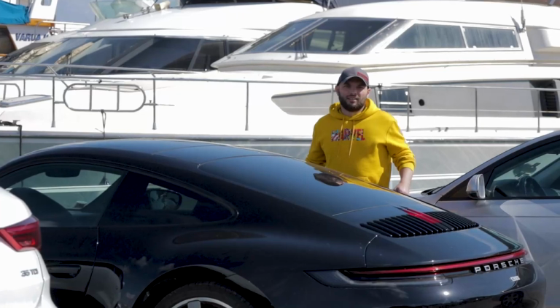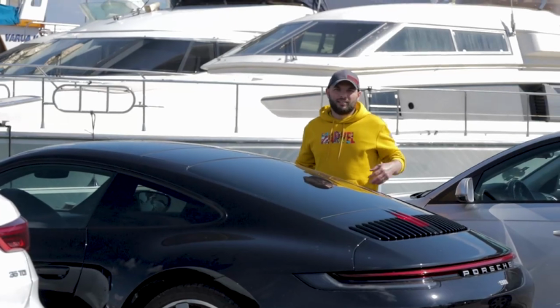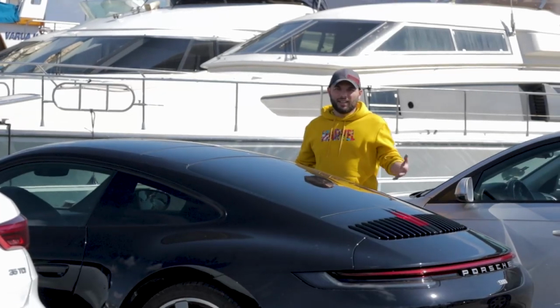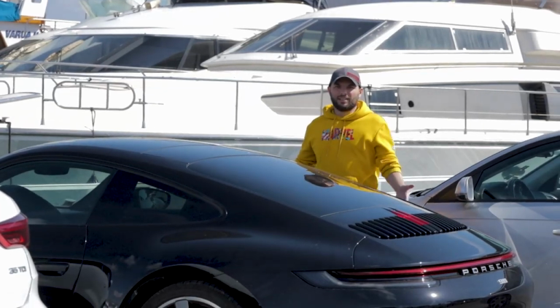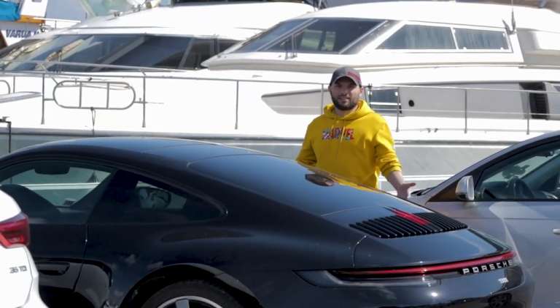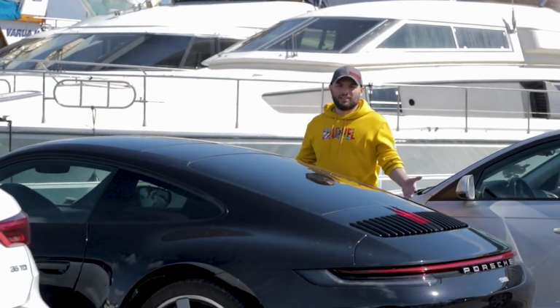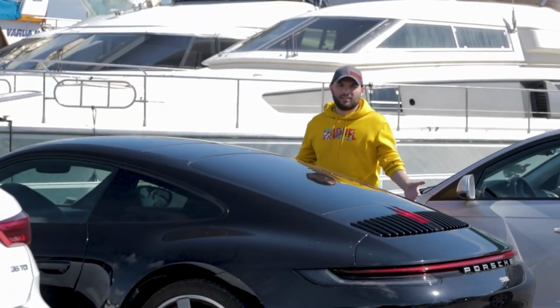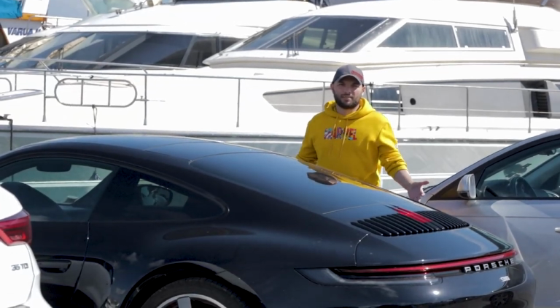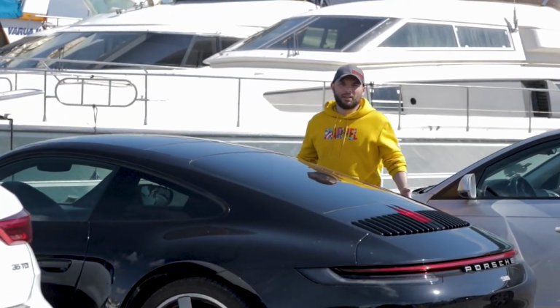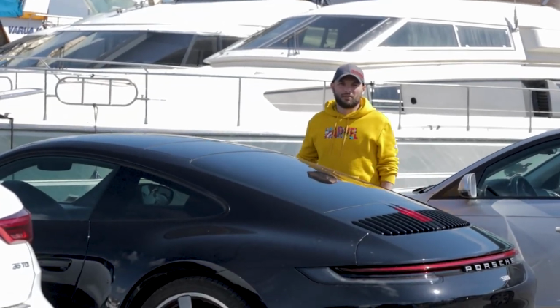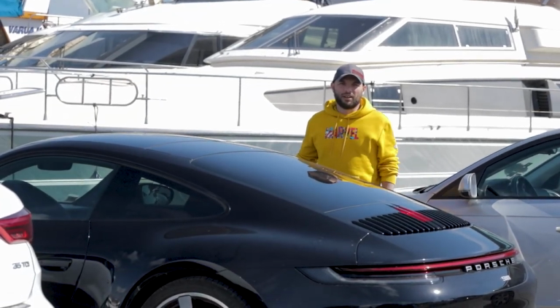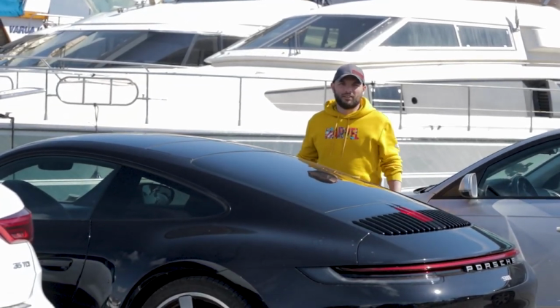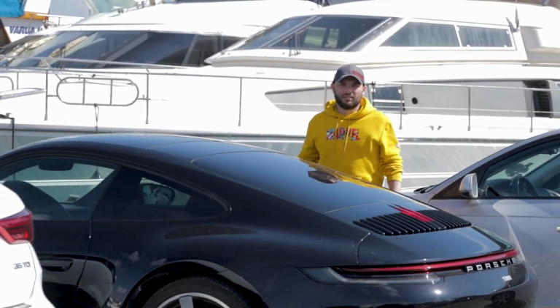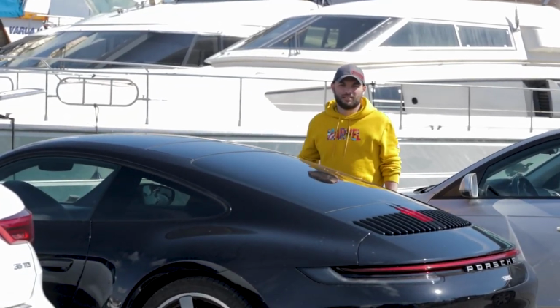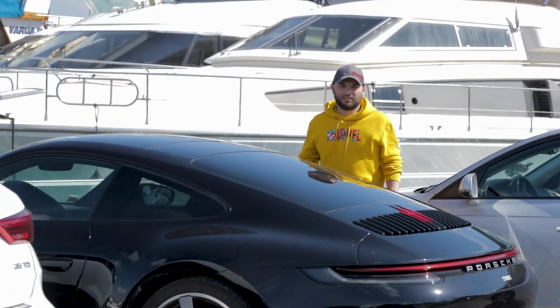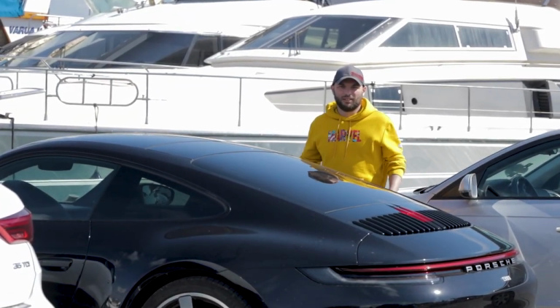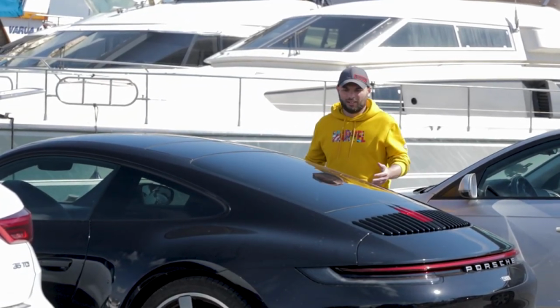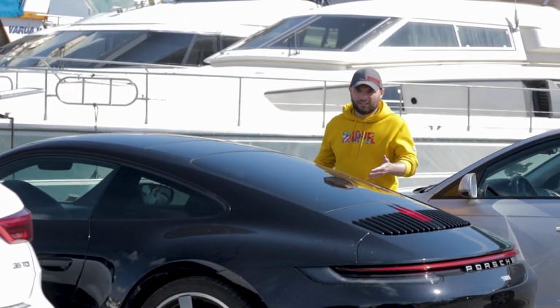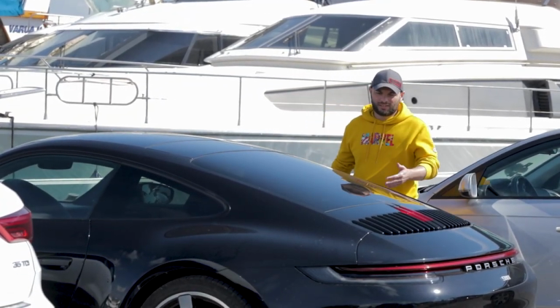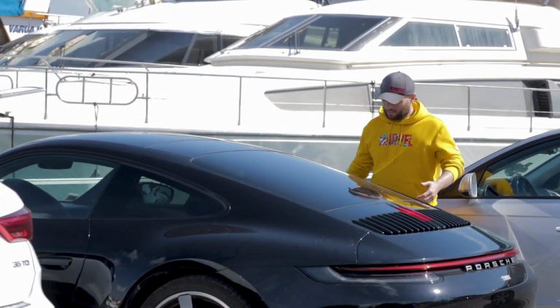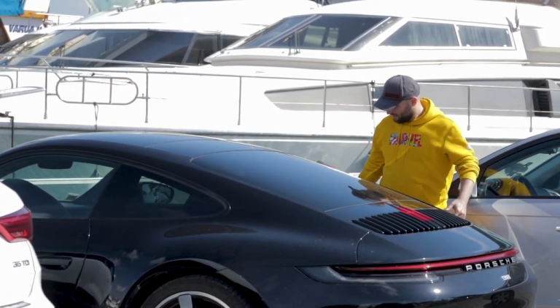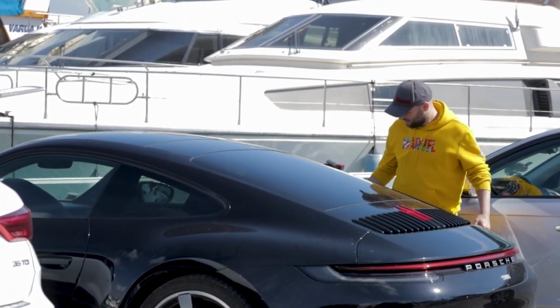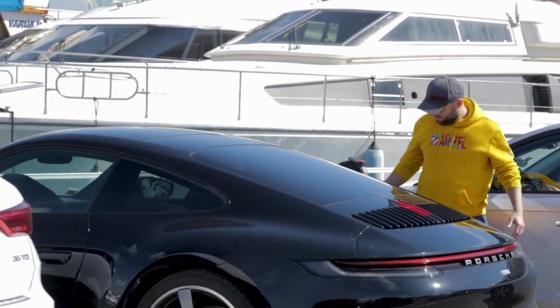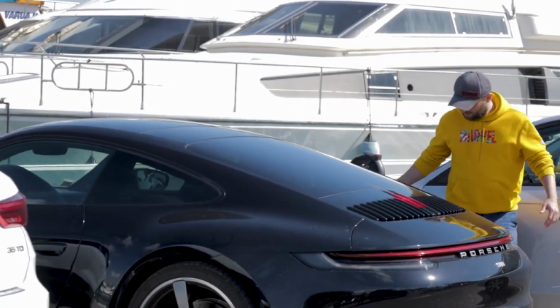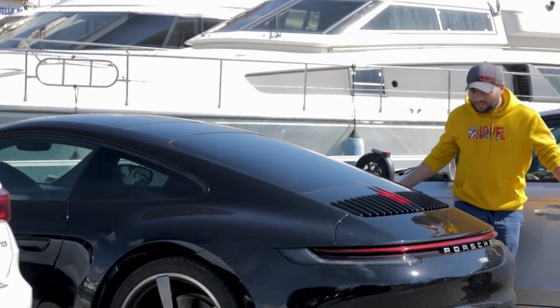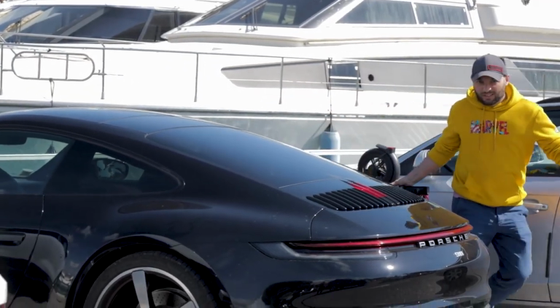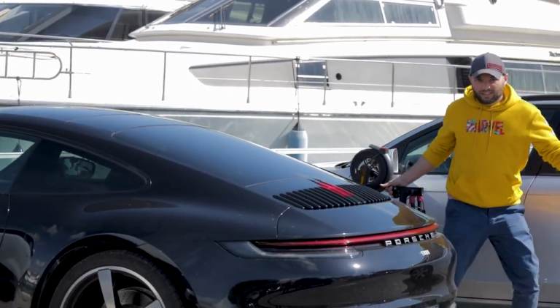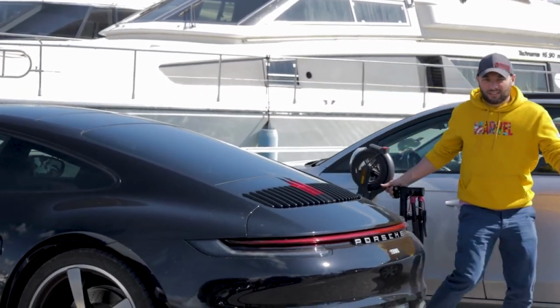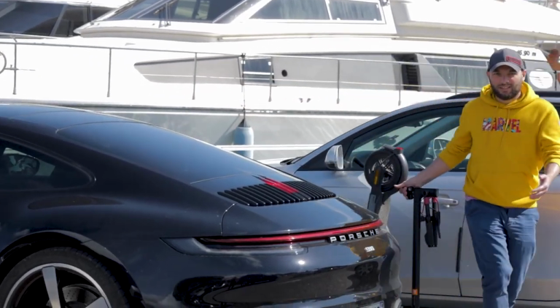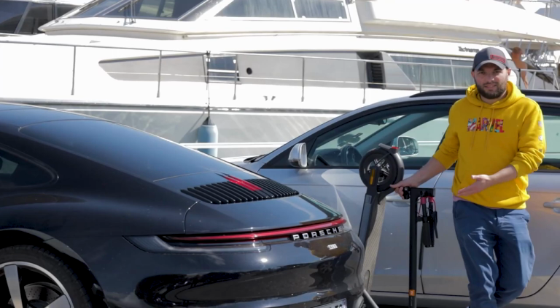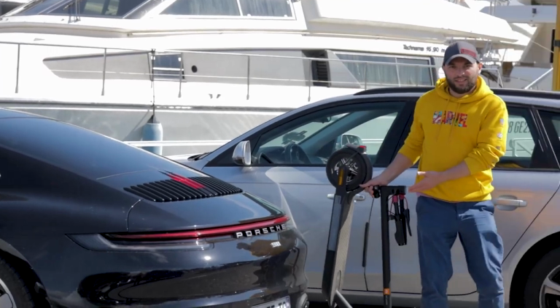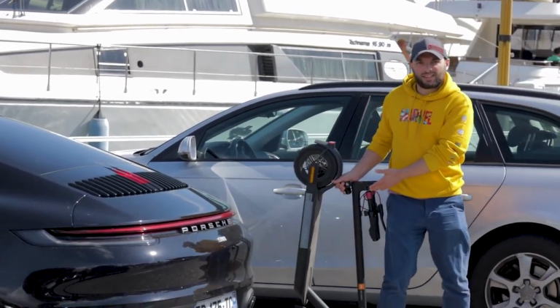This is my new ride. No, not this. This.